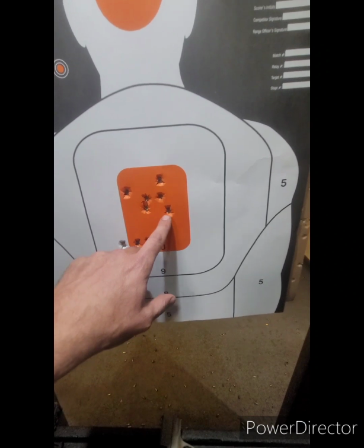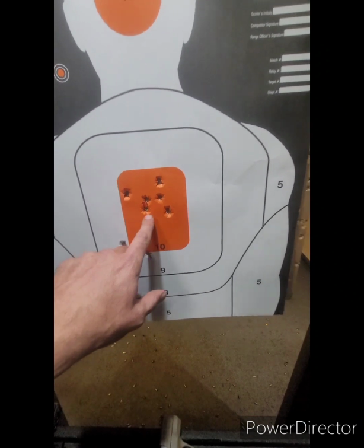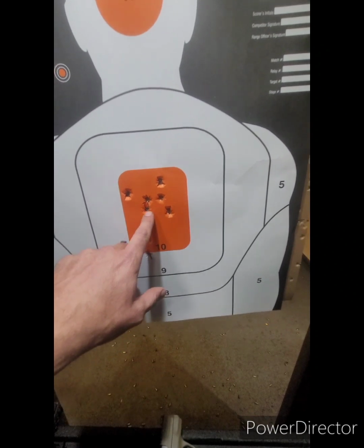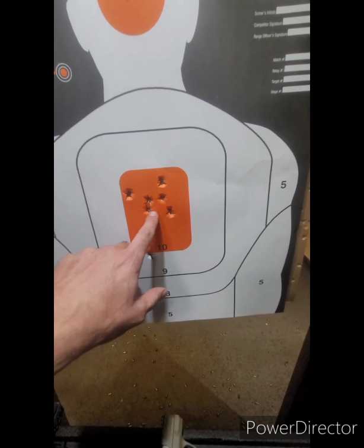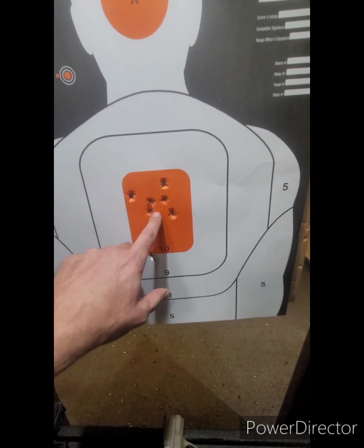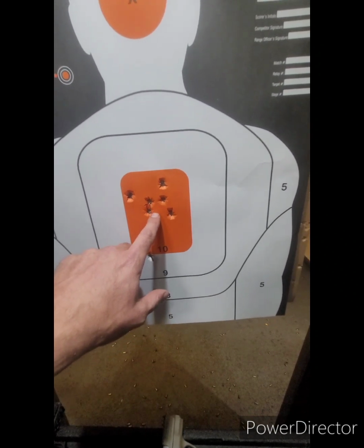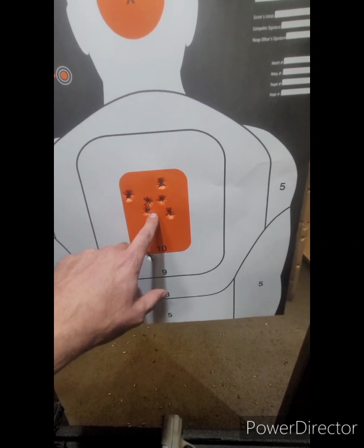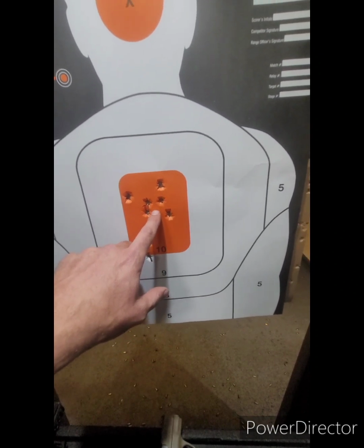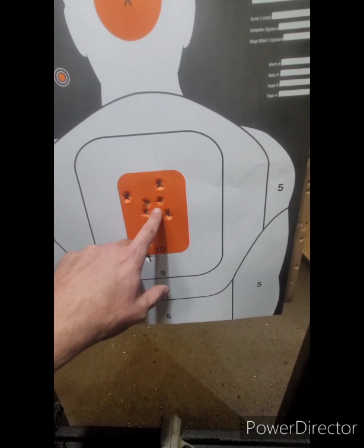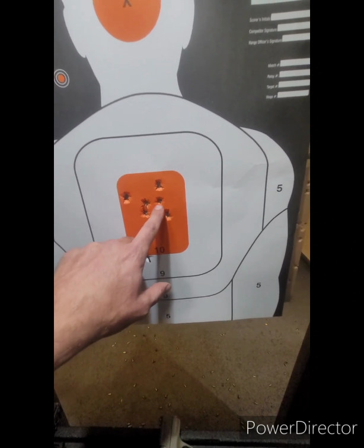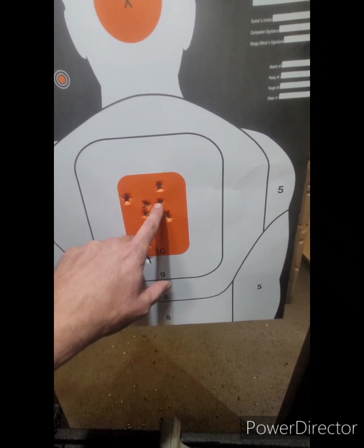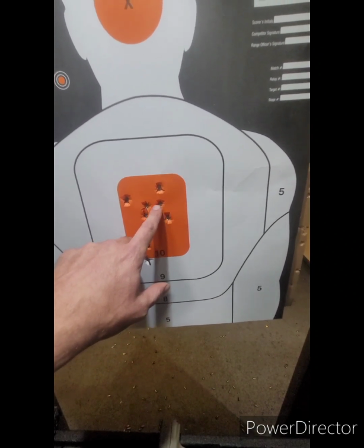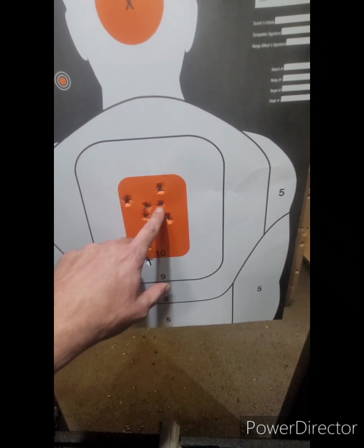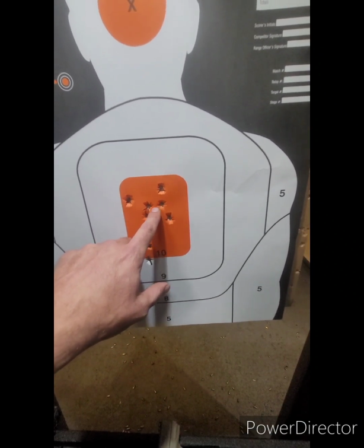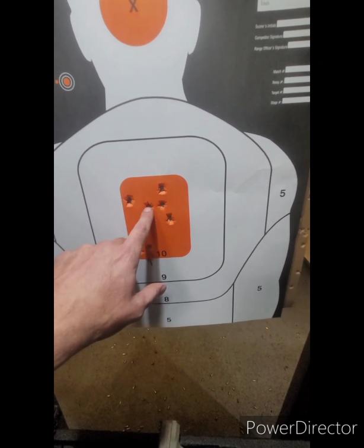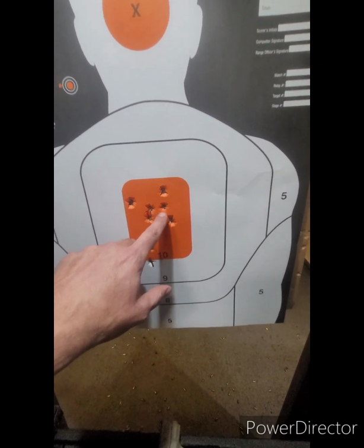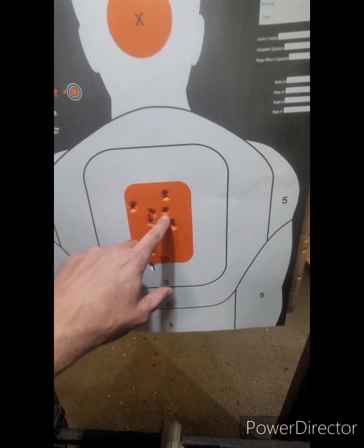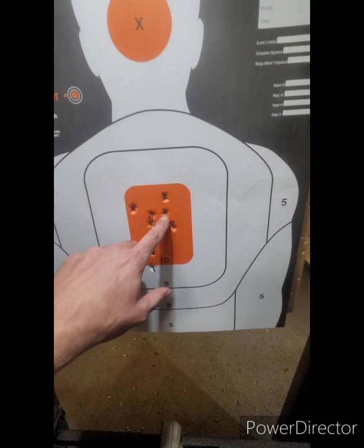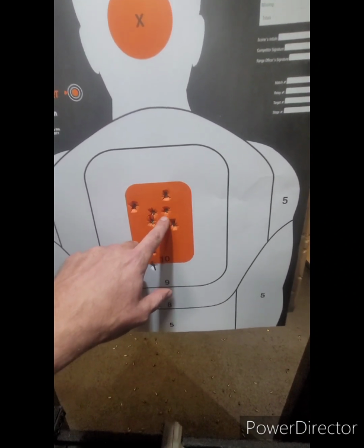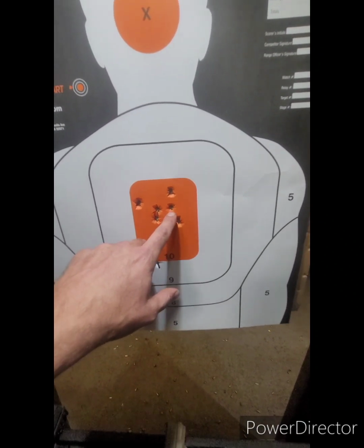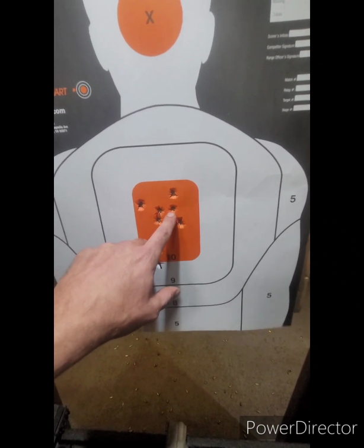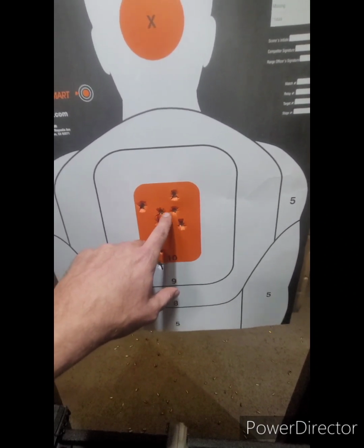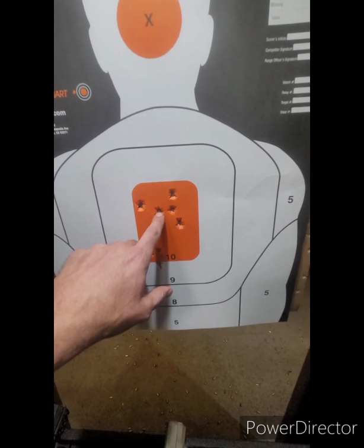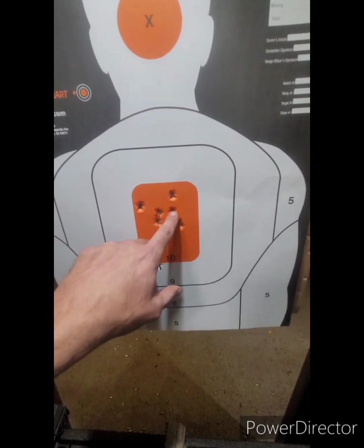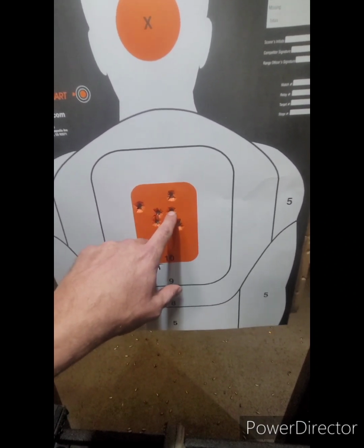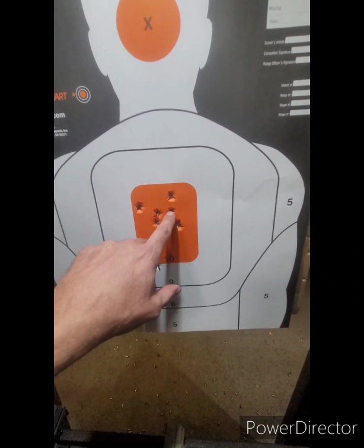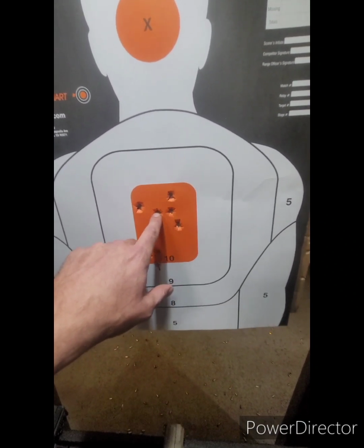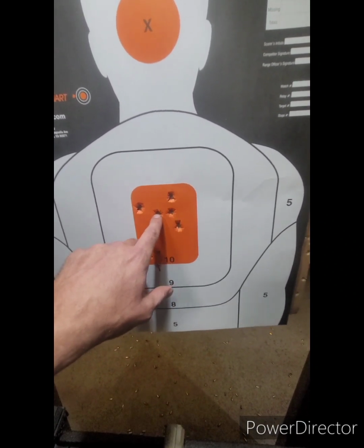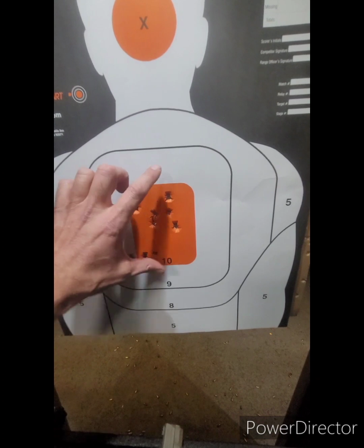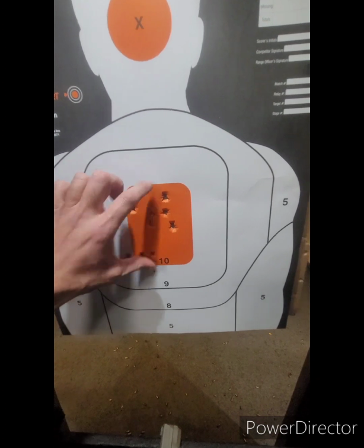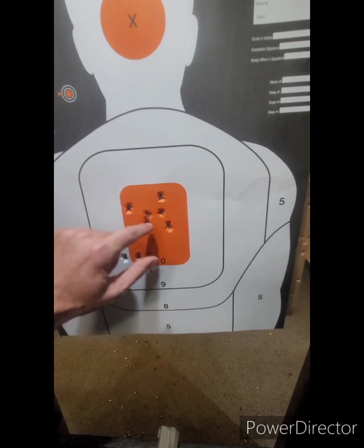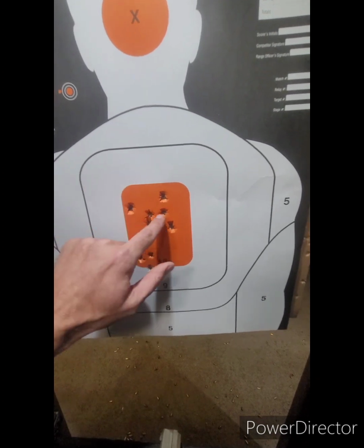But as I get used to the weapon, that's why range days are very important. They're vital — just like this, vital.